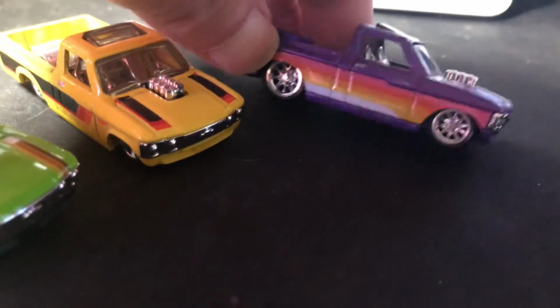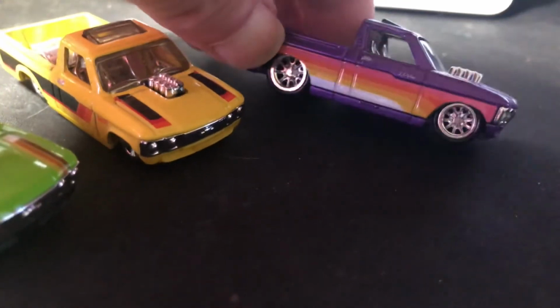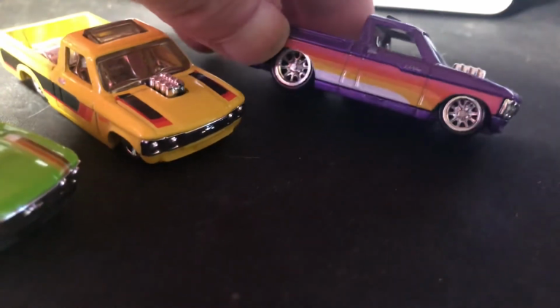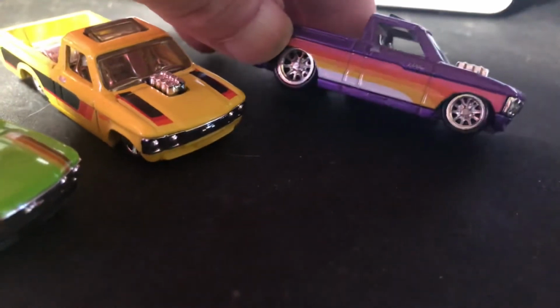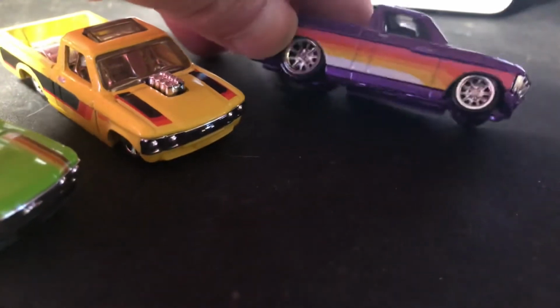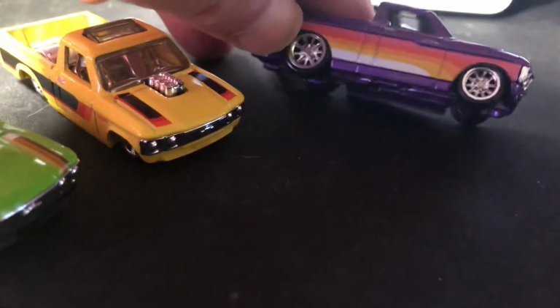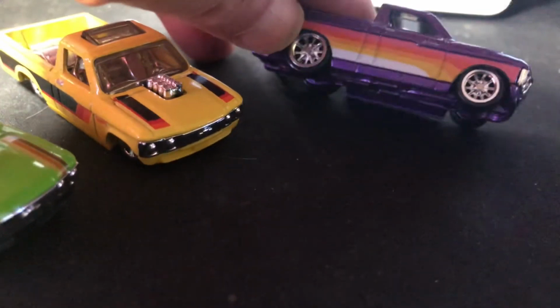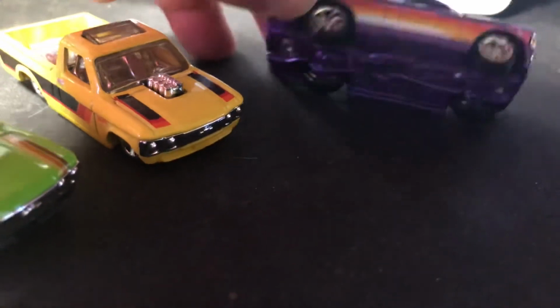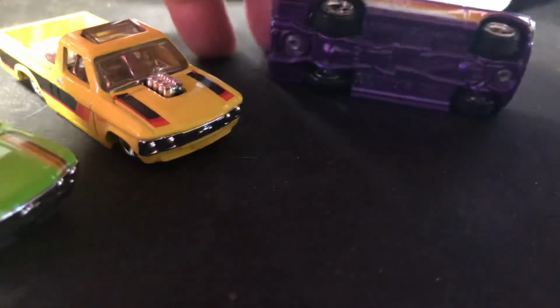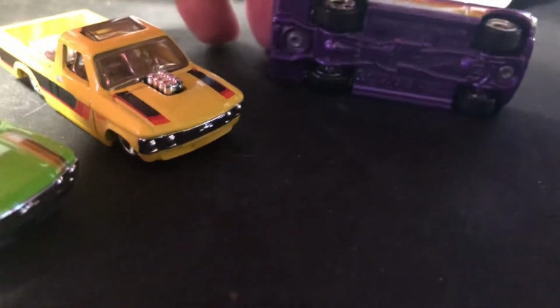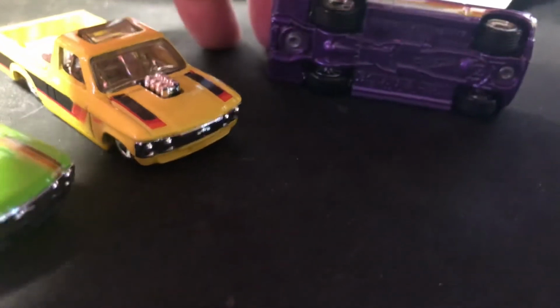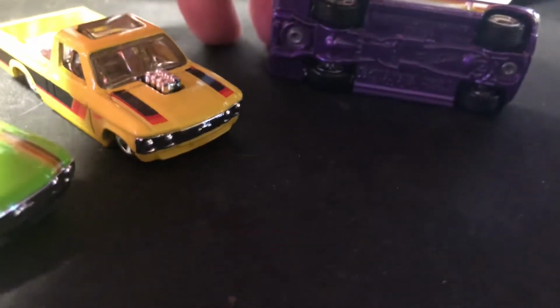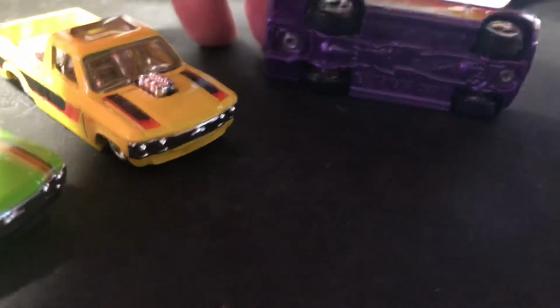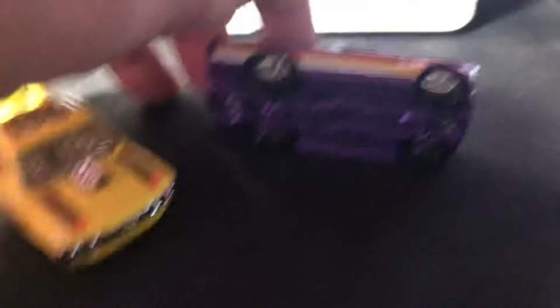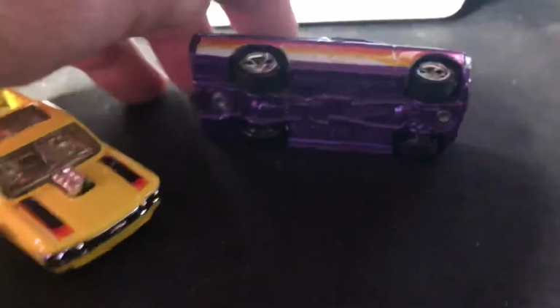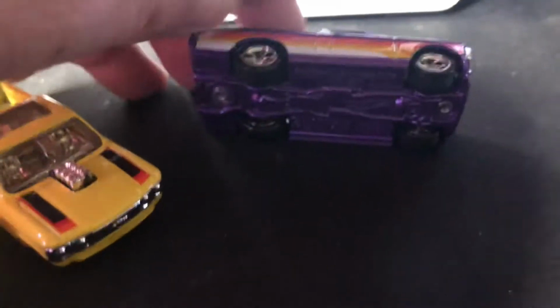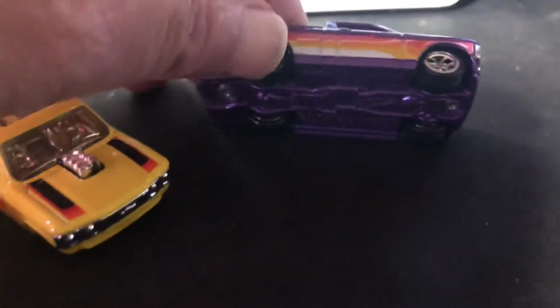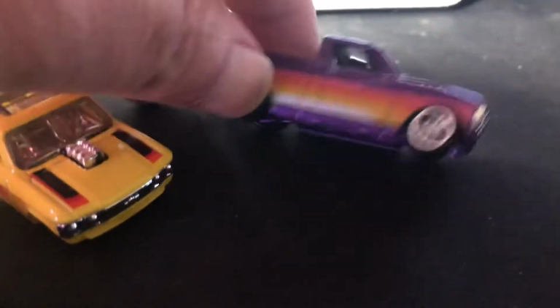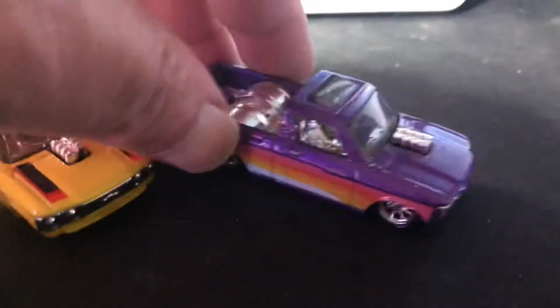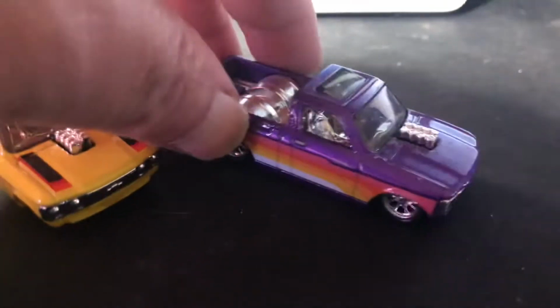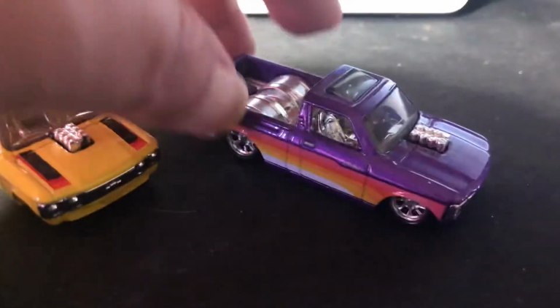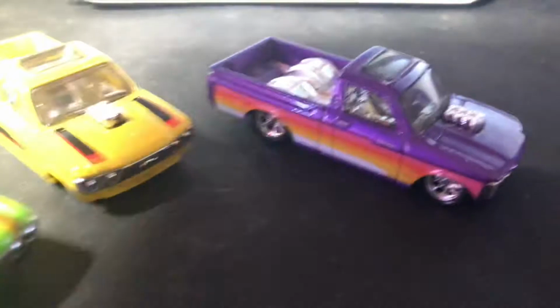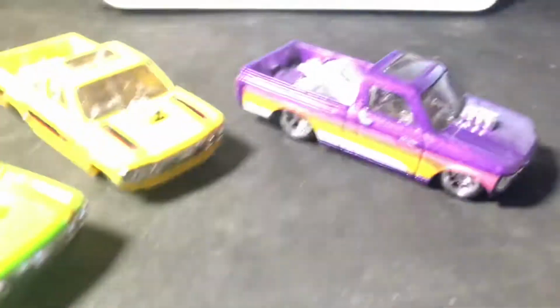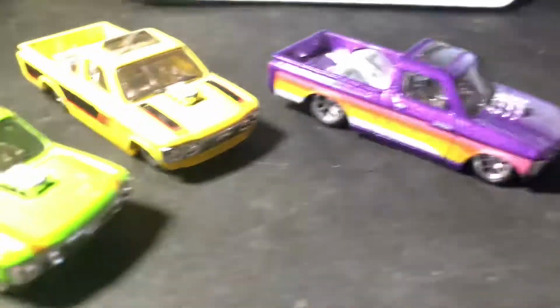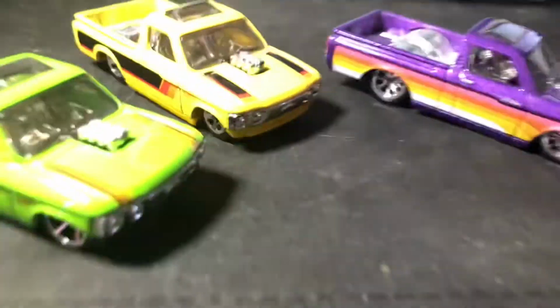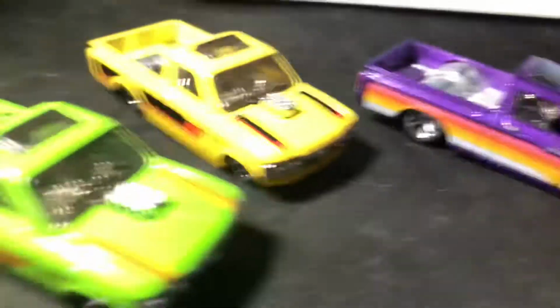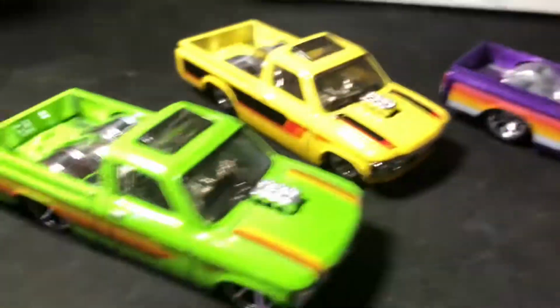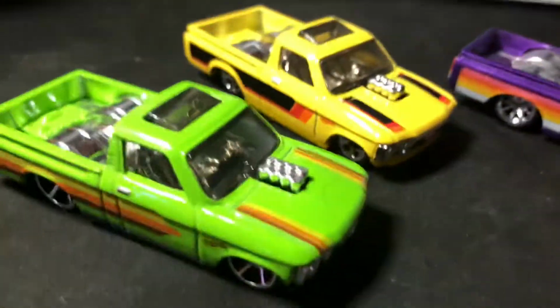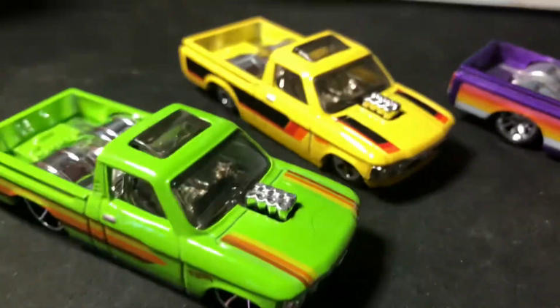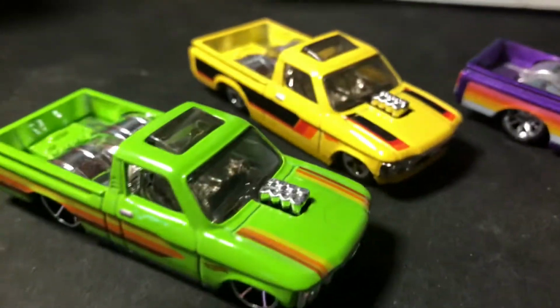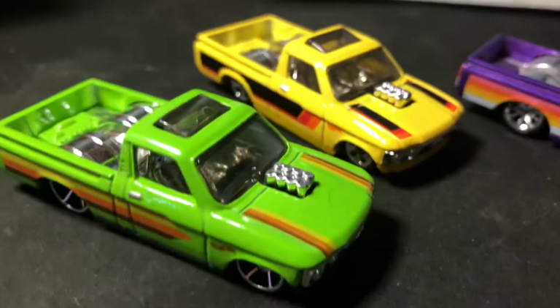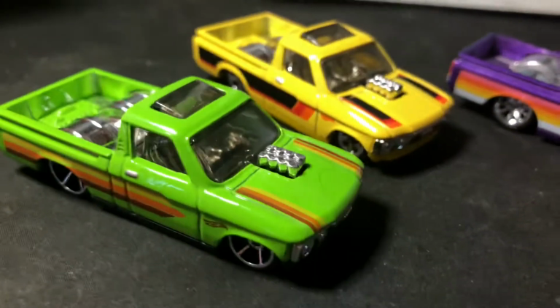This one's a premium with Thrill Riders. The other two are mainlines.